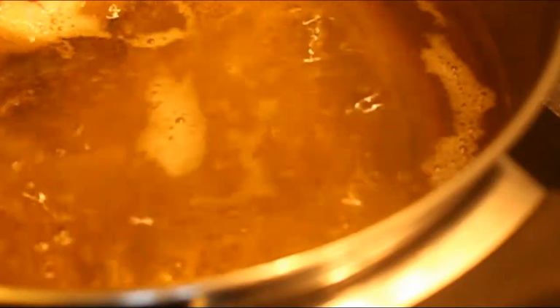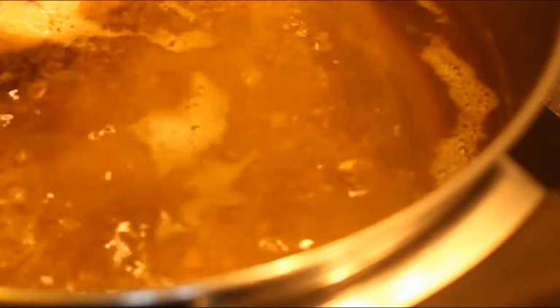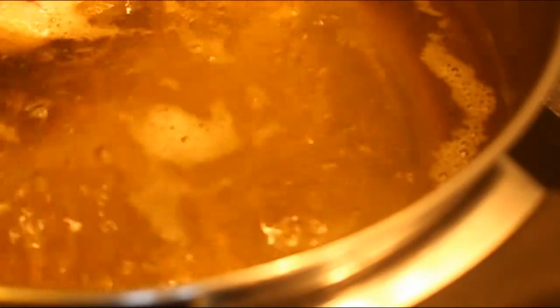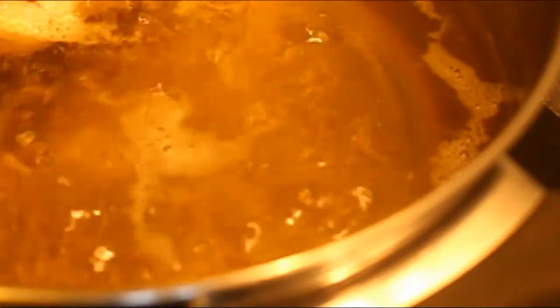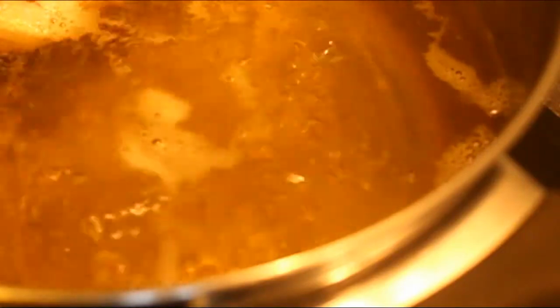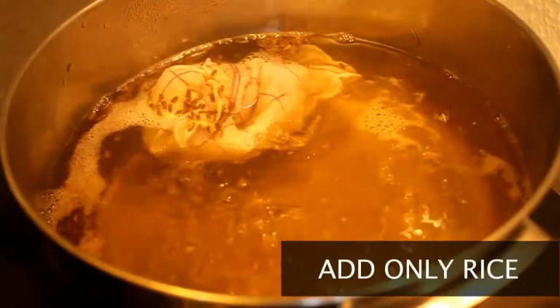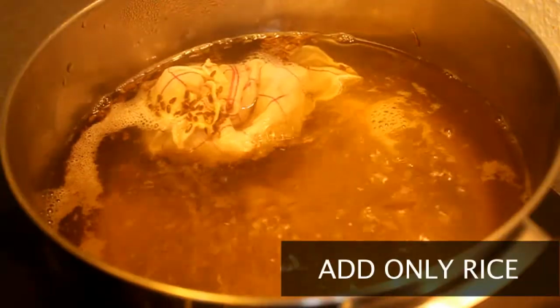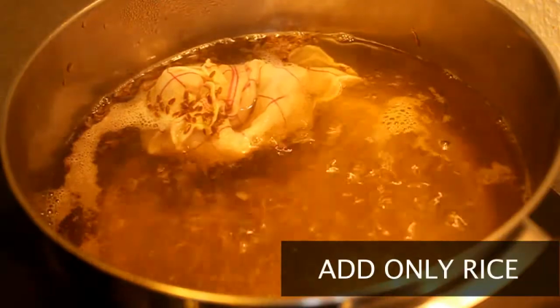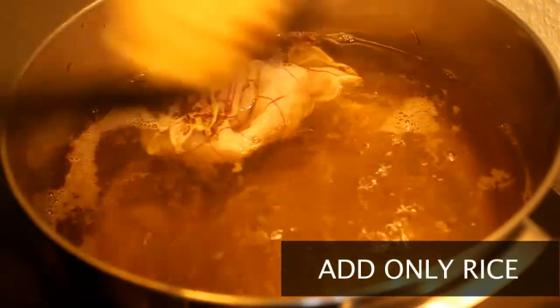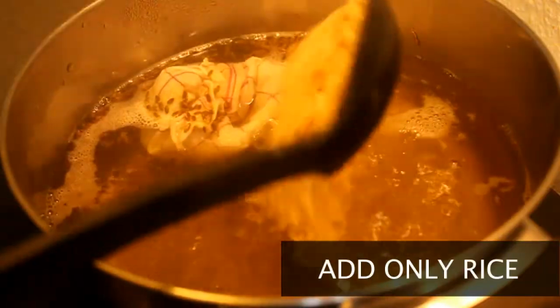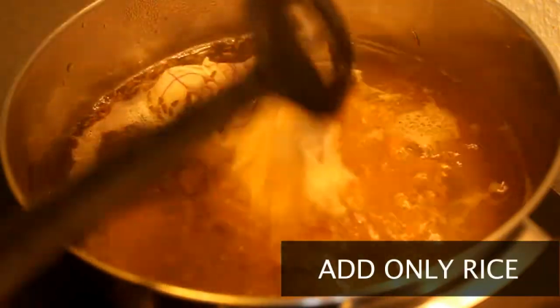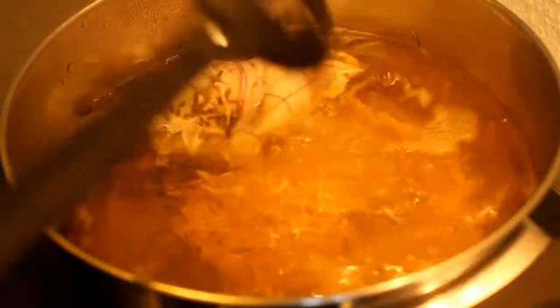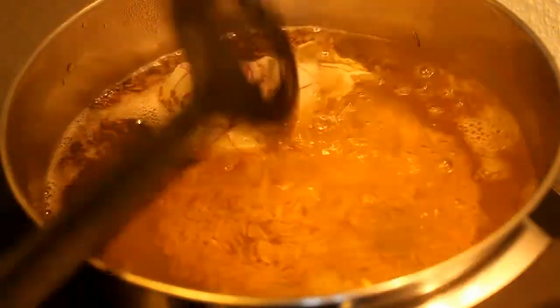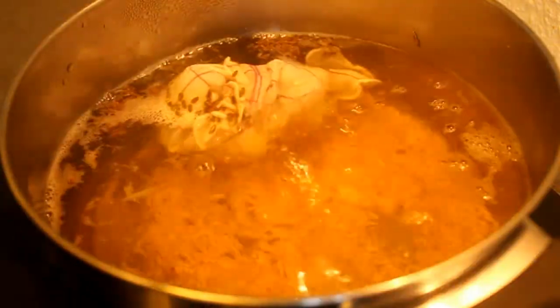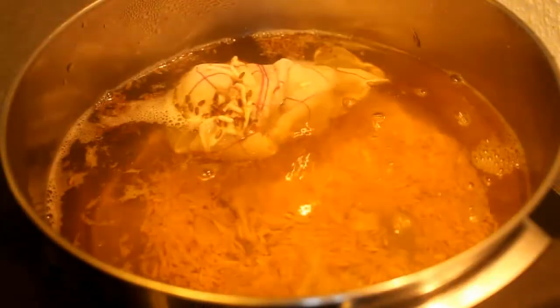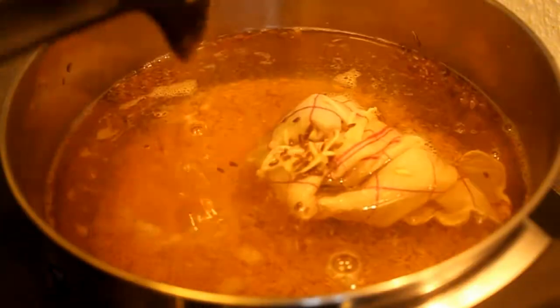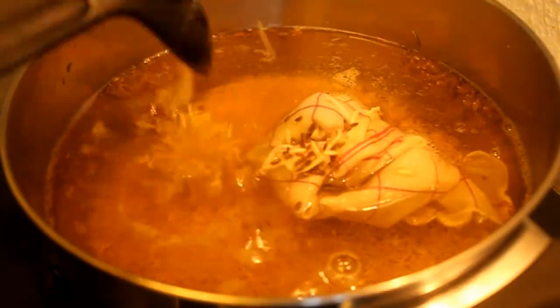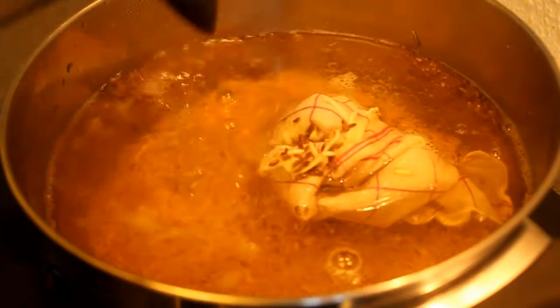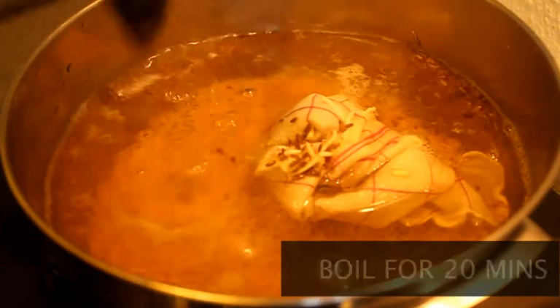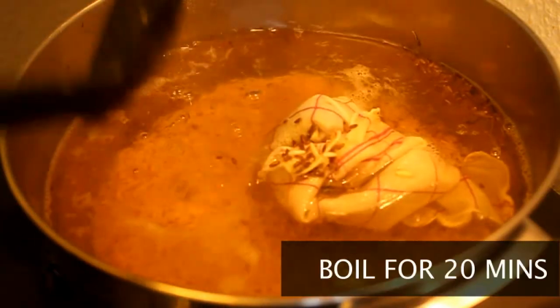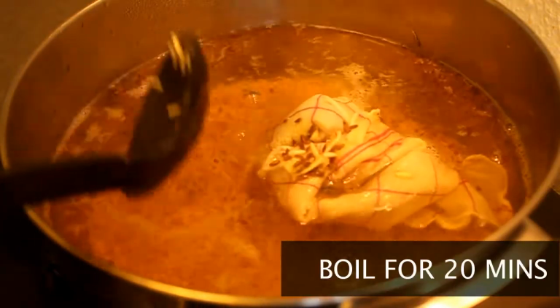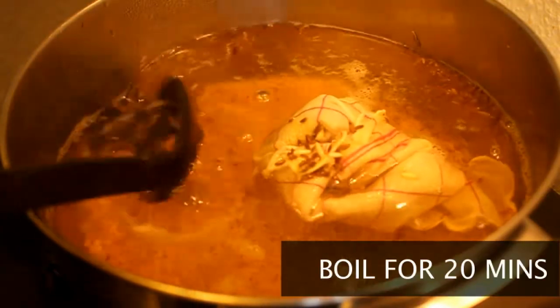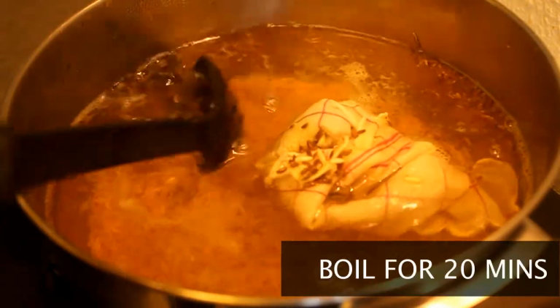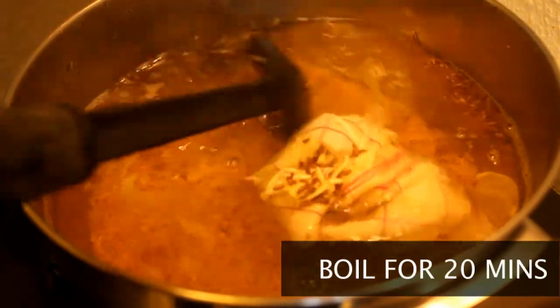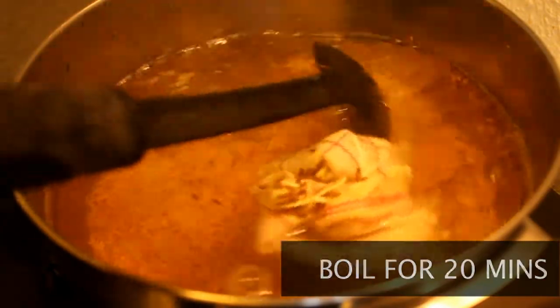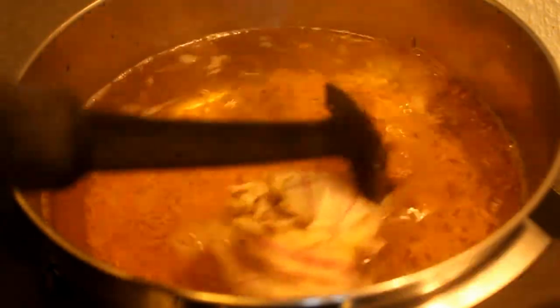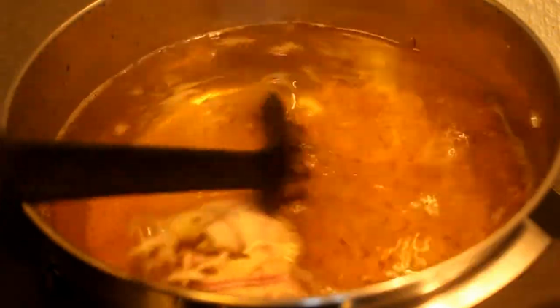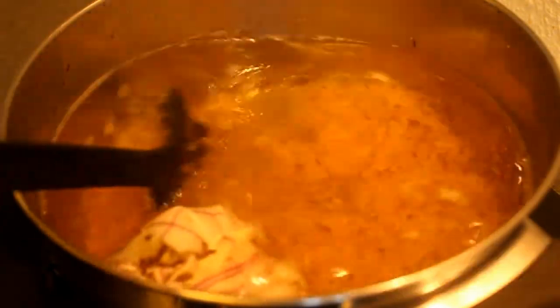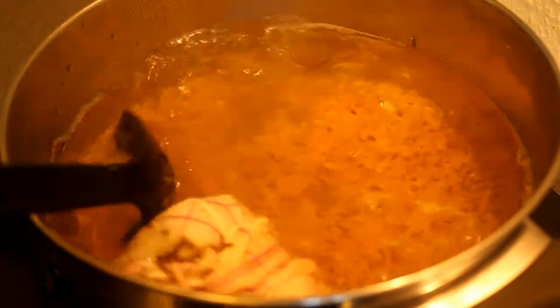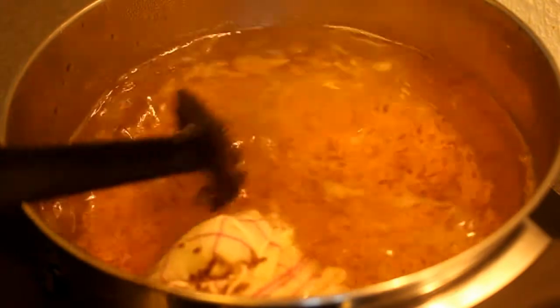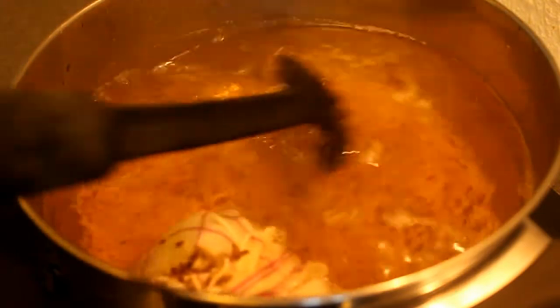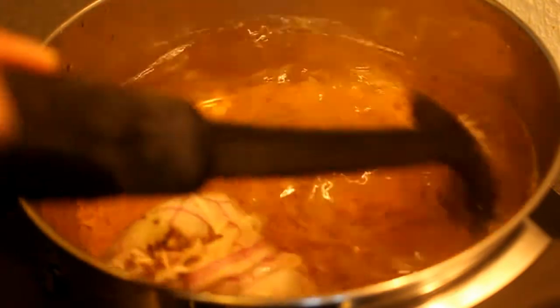Once the water is boiling, add in your soaked brown rice. We're going to boil the rice till it's three-quarters done, stirring from time to time.